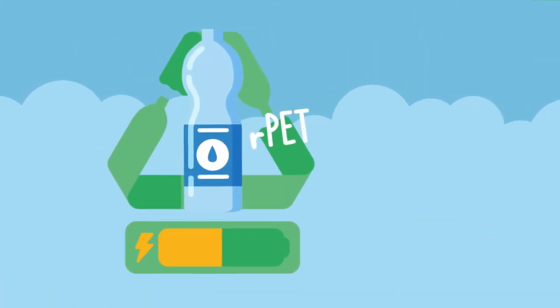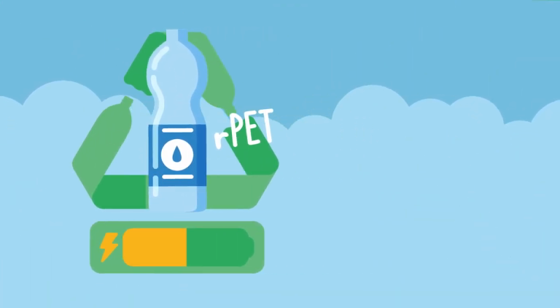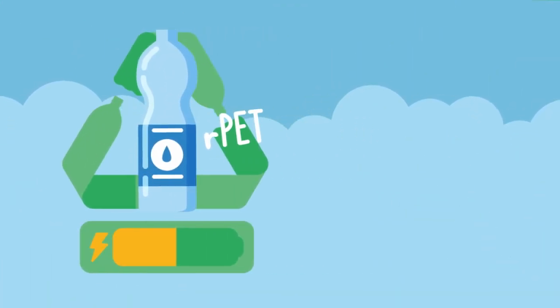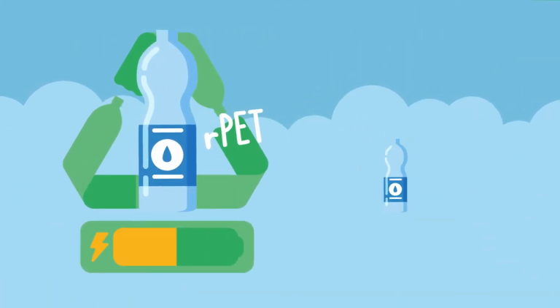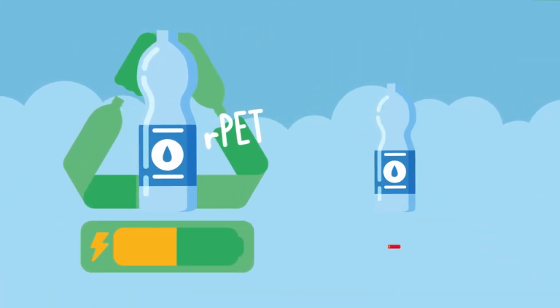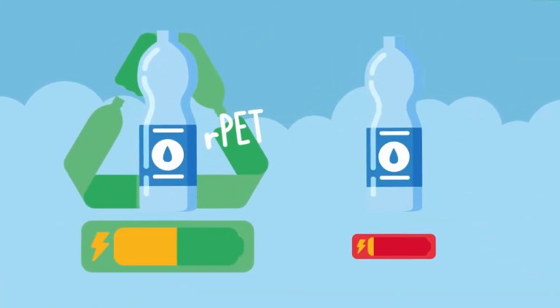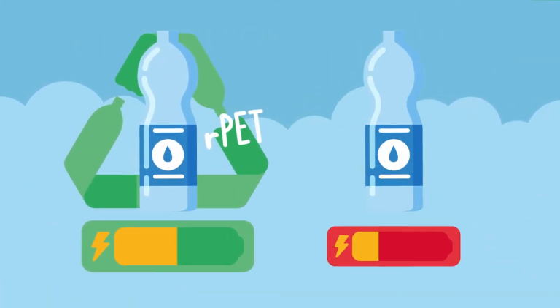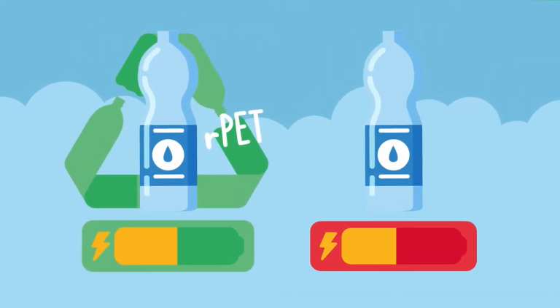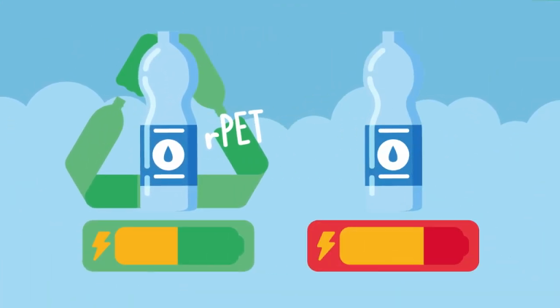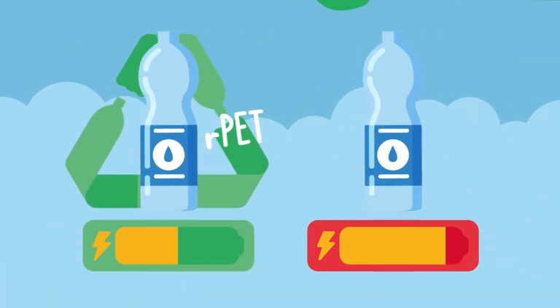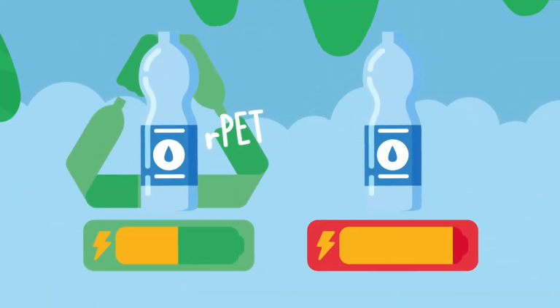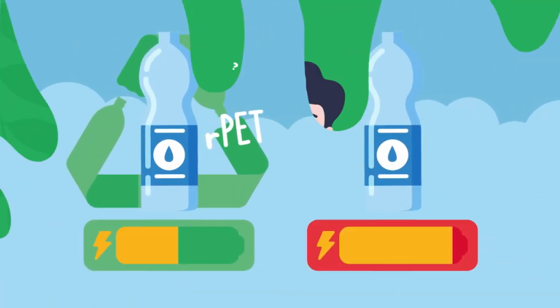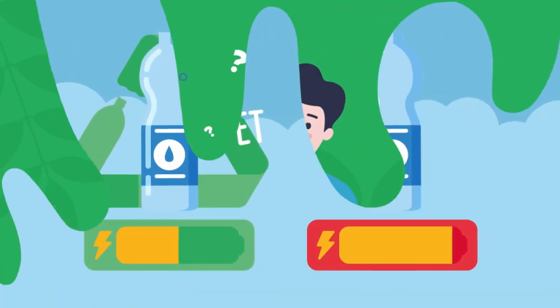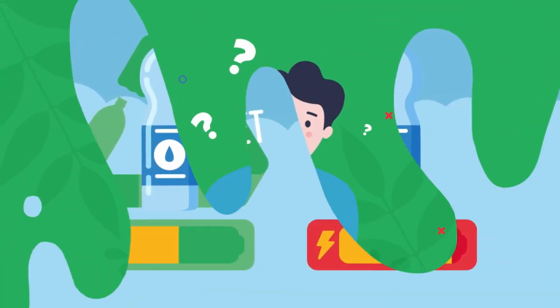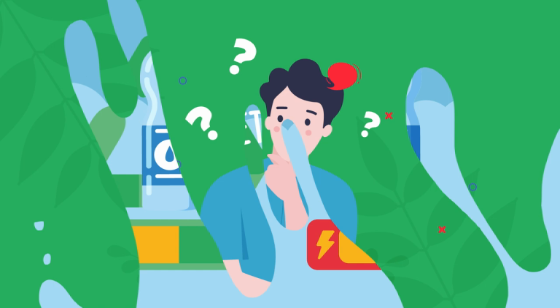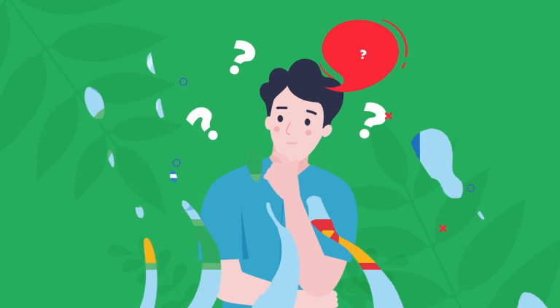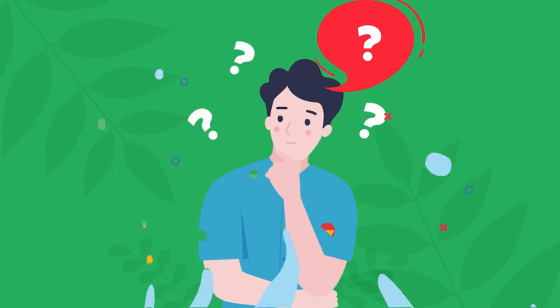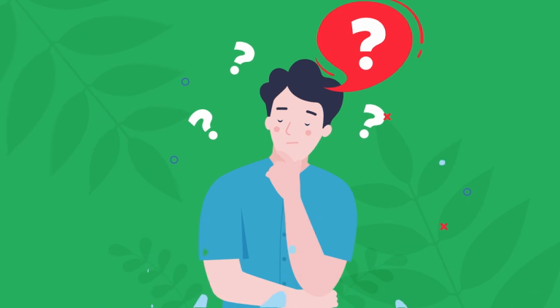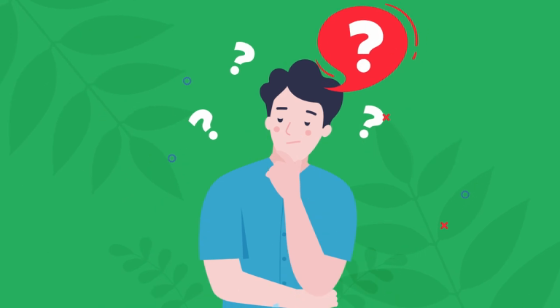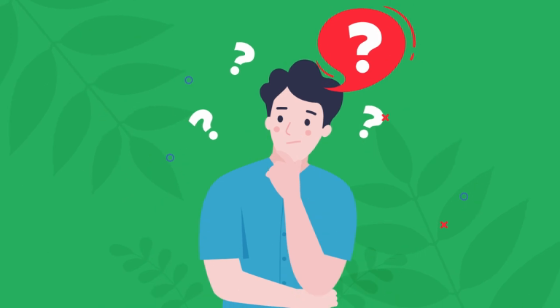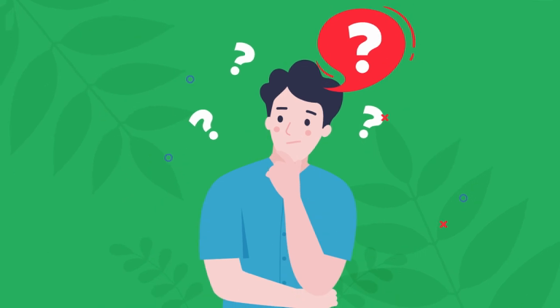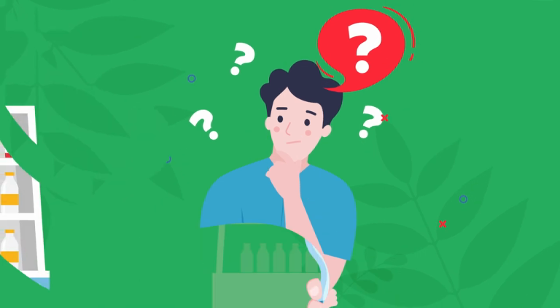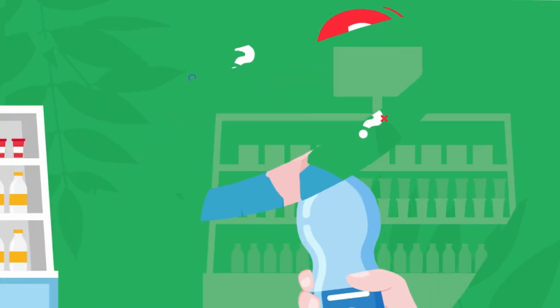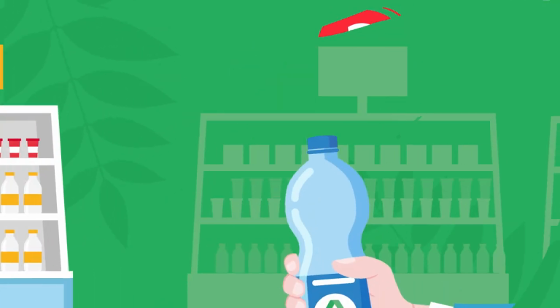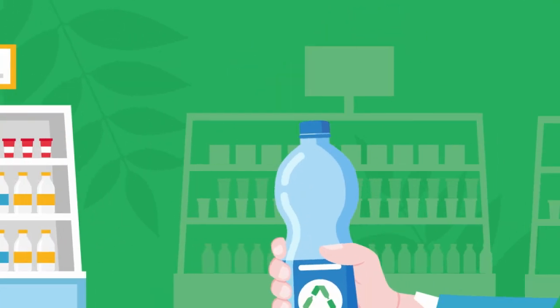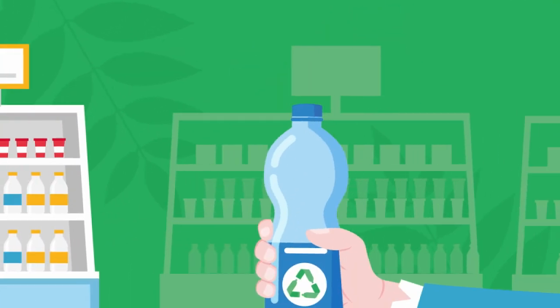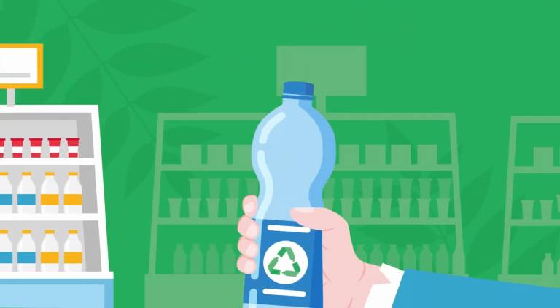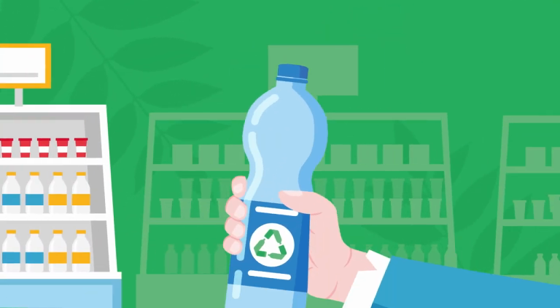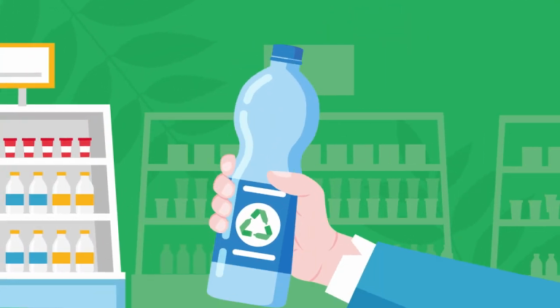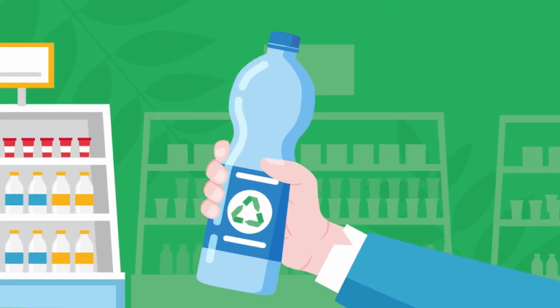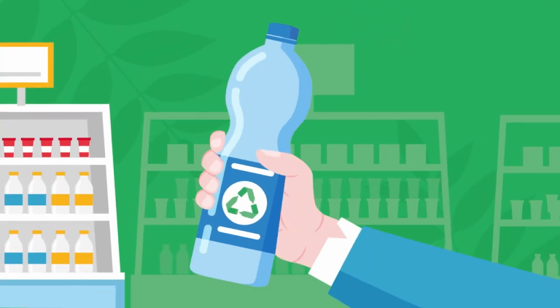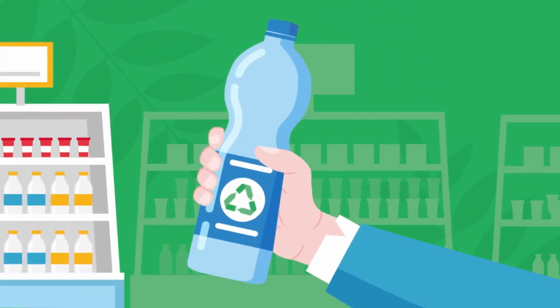What can you do? Look for products made with rPET during your daily shopping.